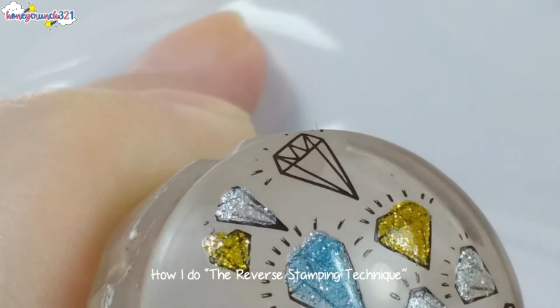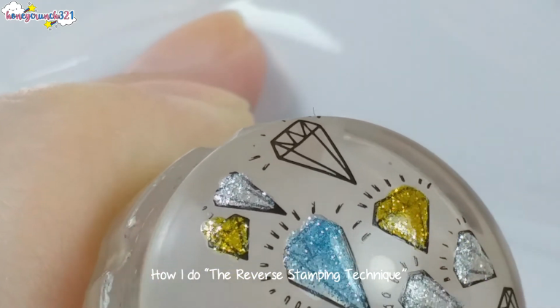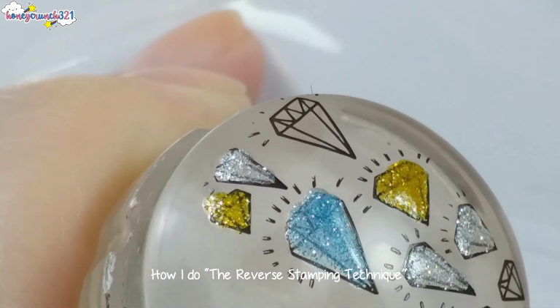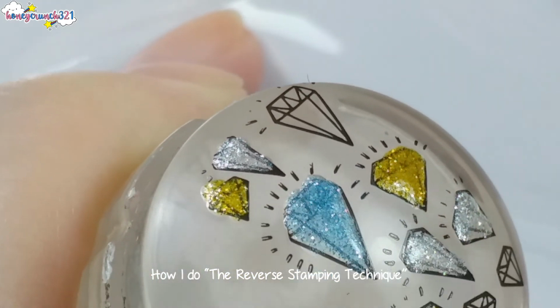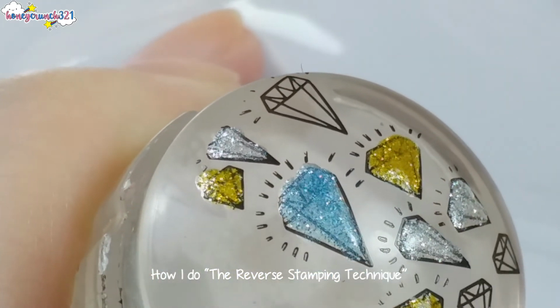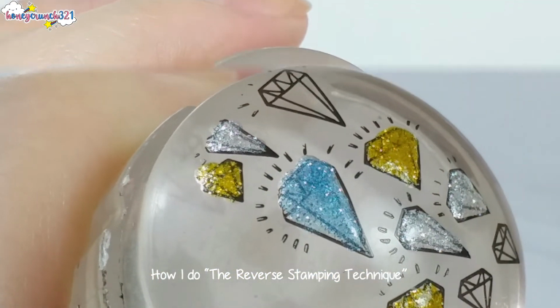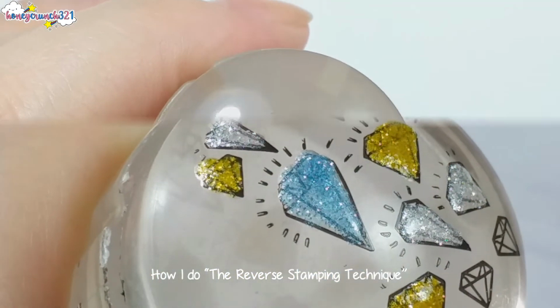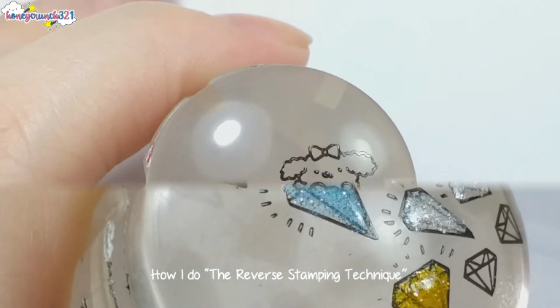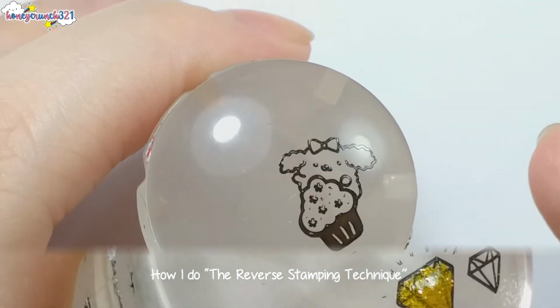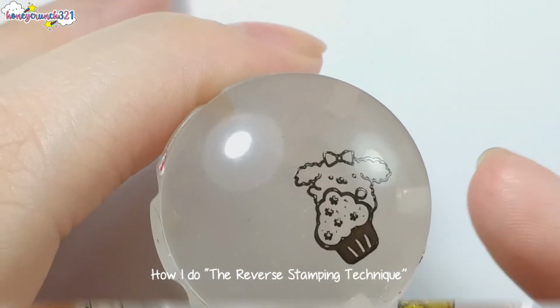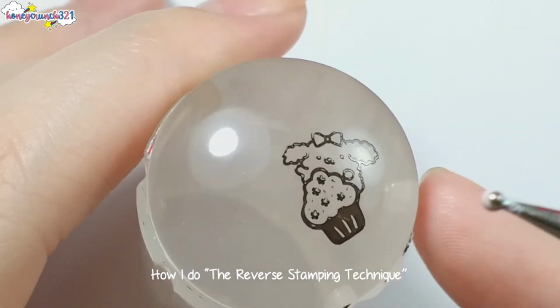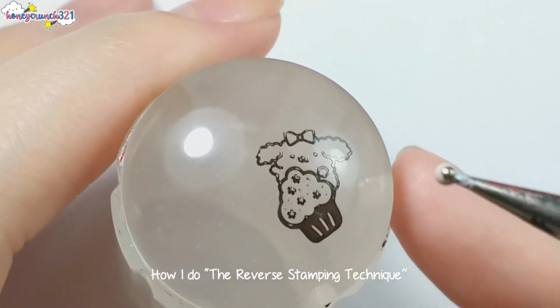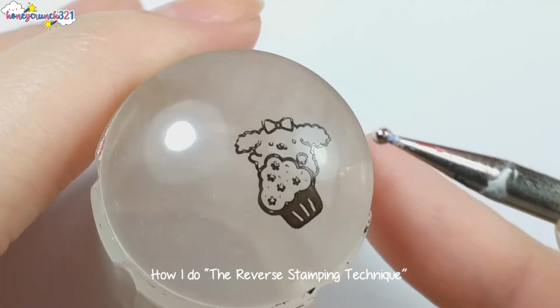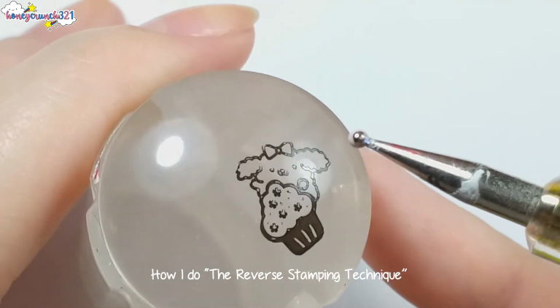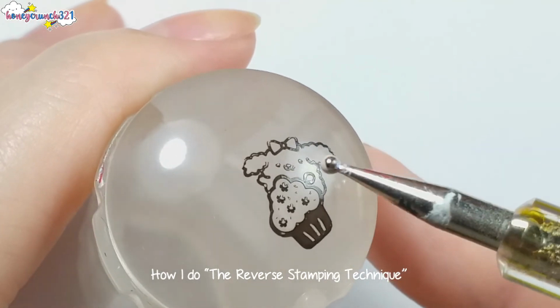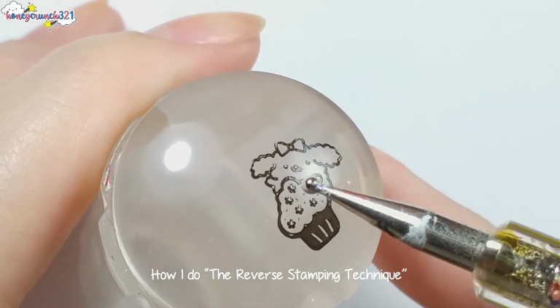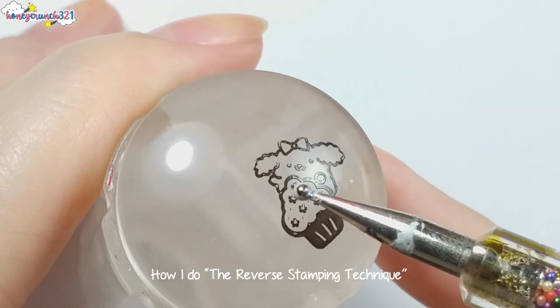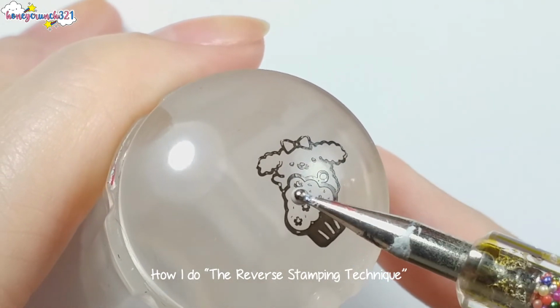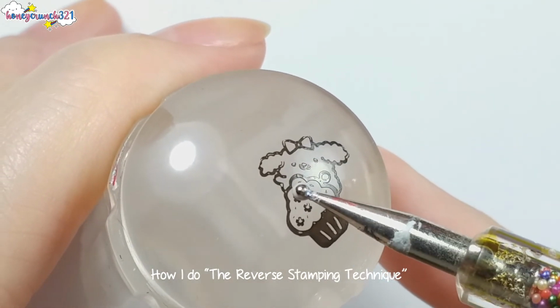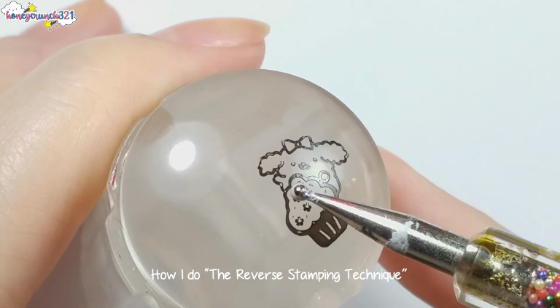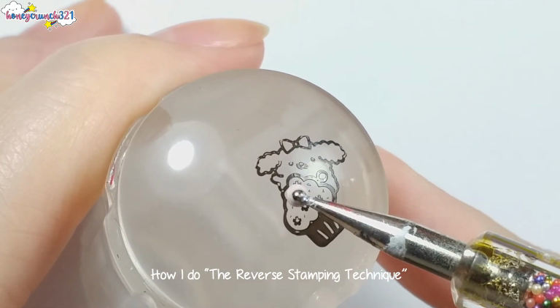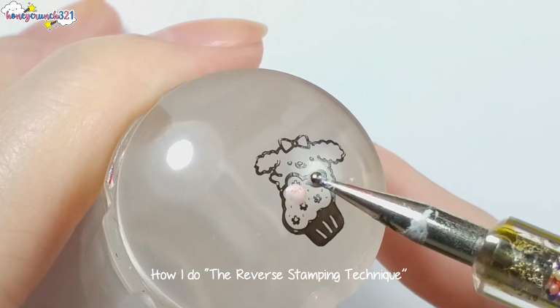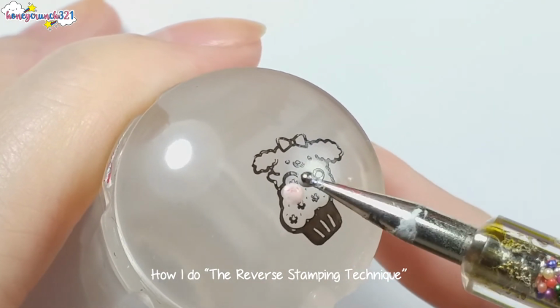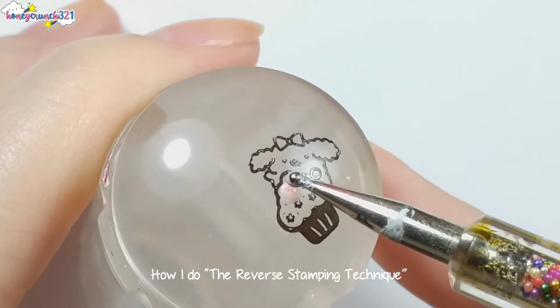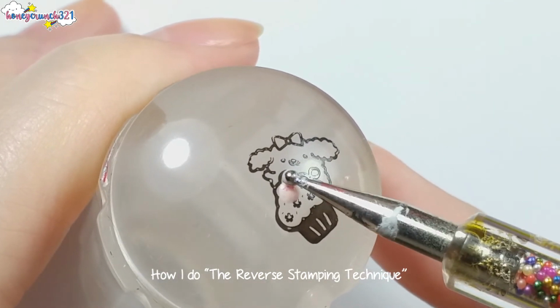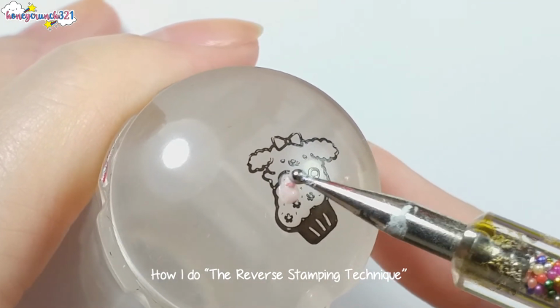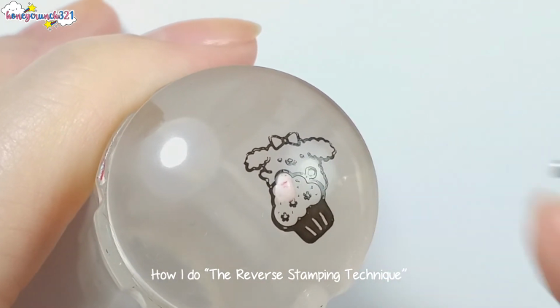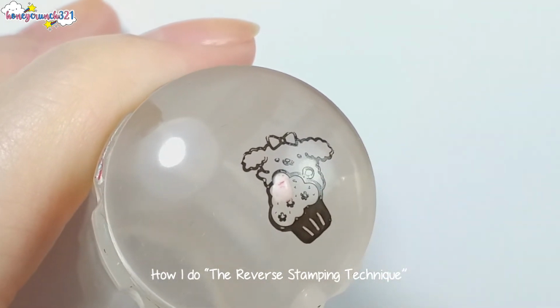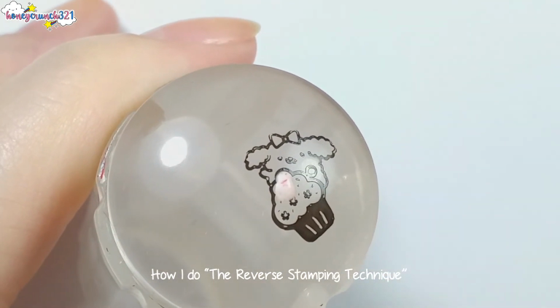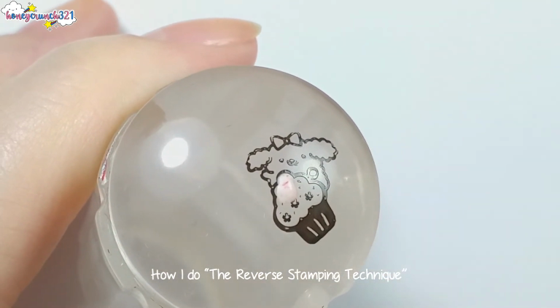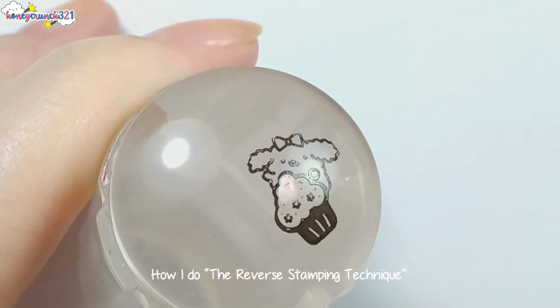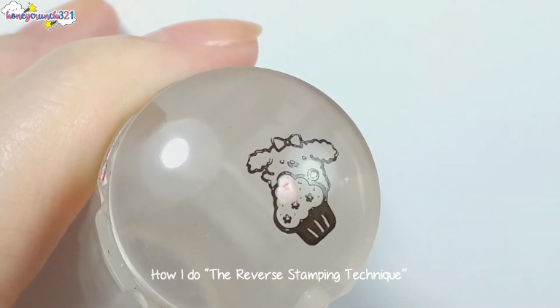If the design you've chosen has some details, it's better to fill those in with colors first.